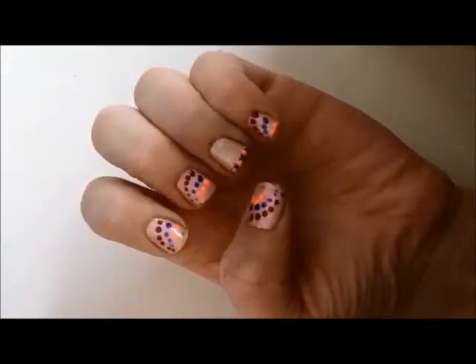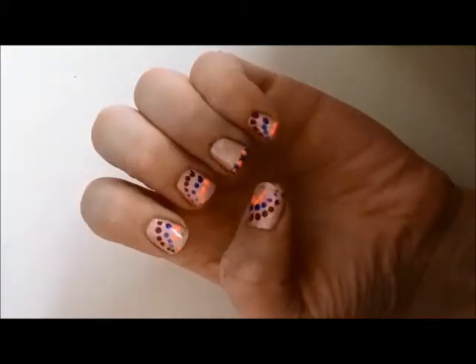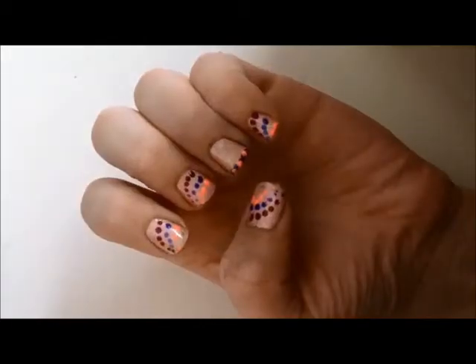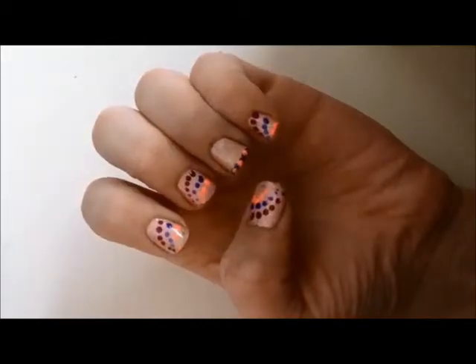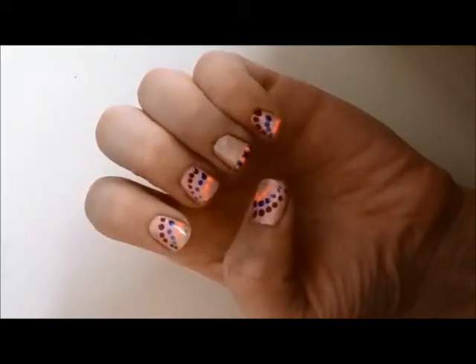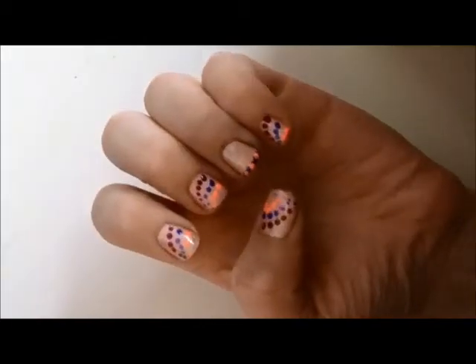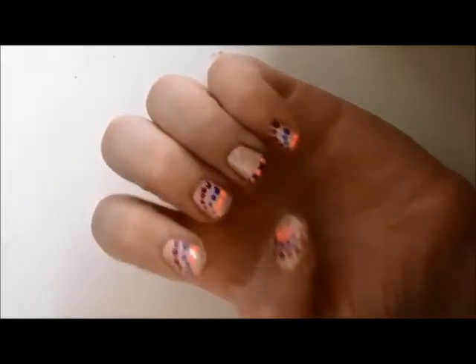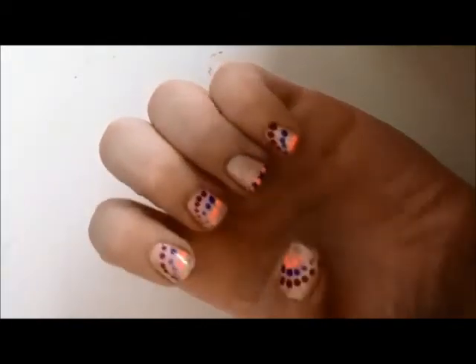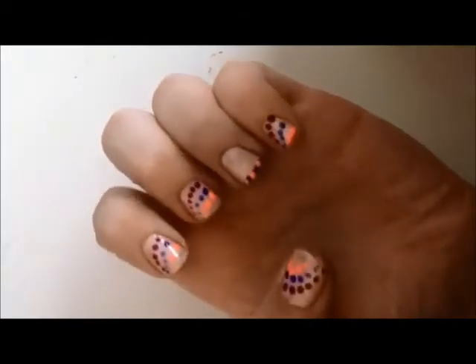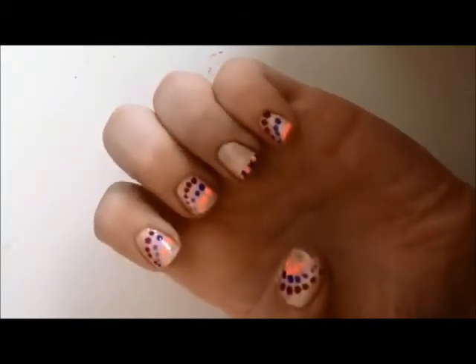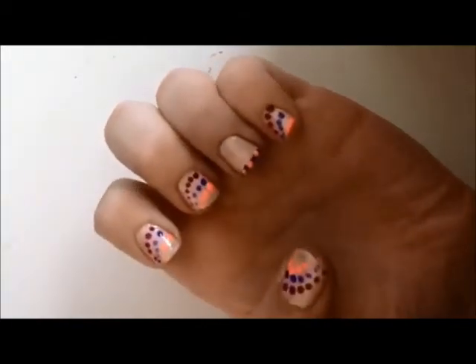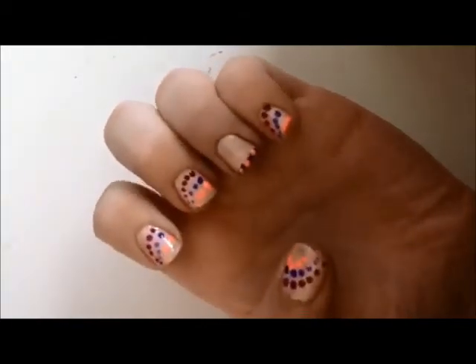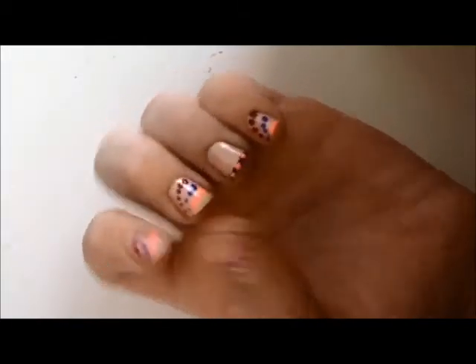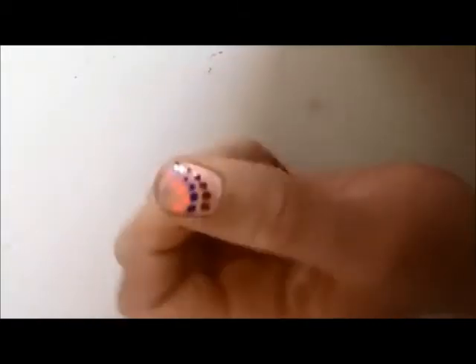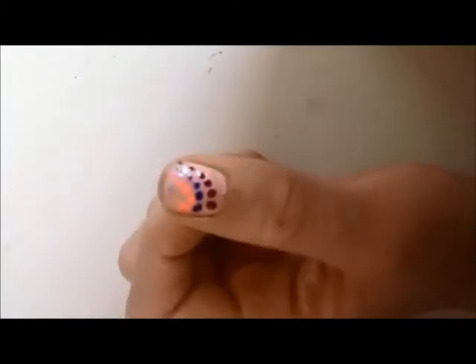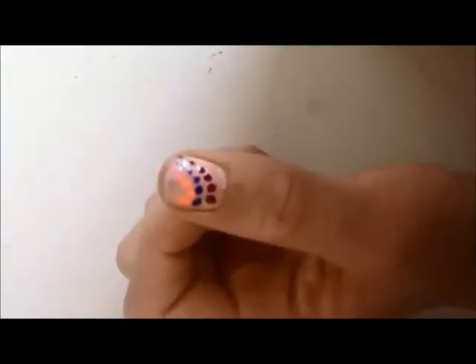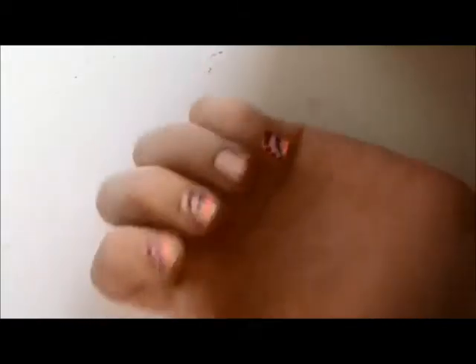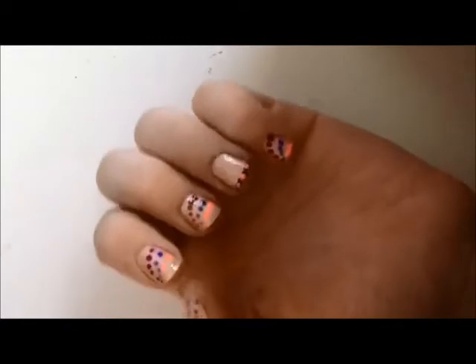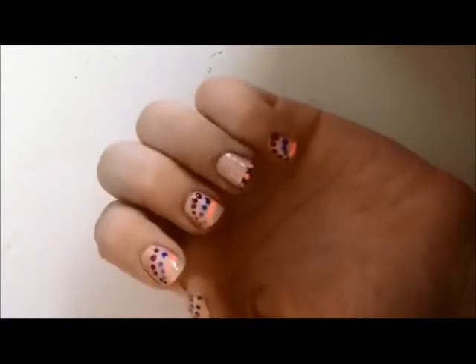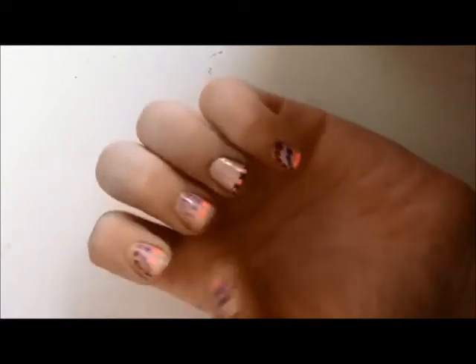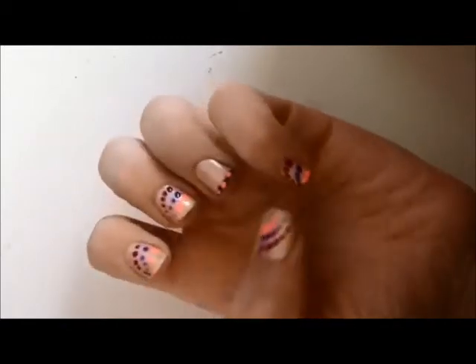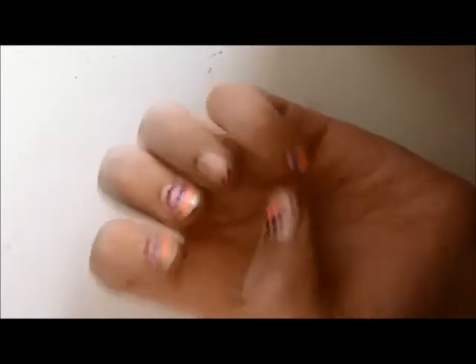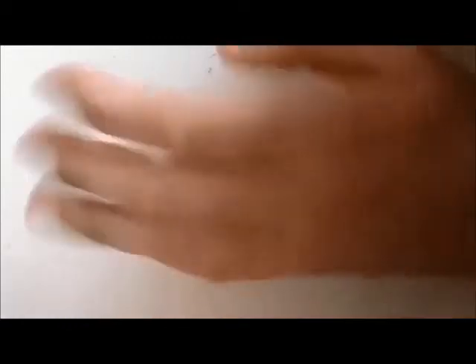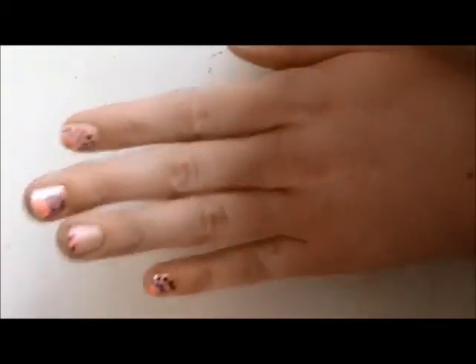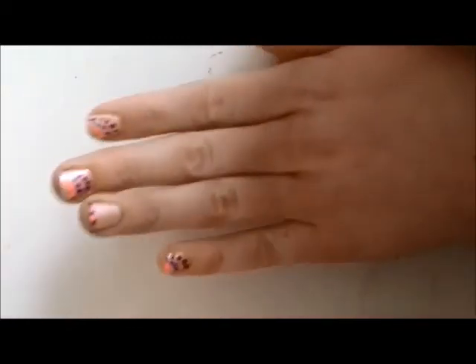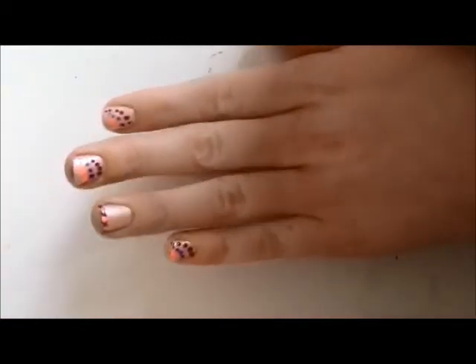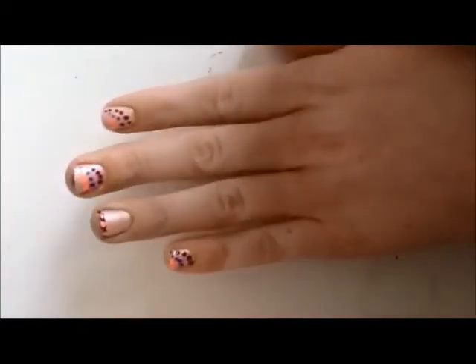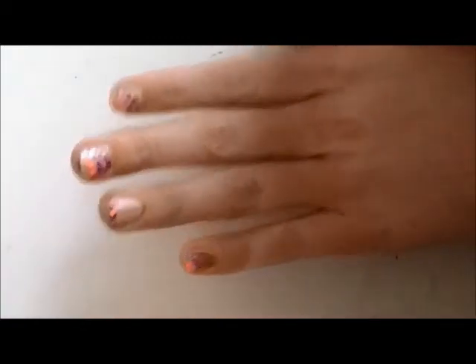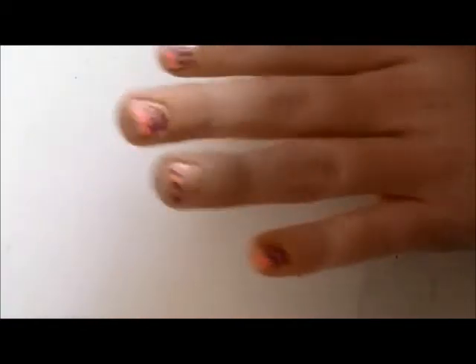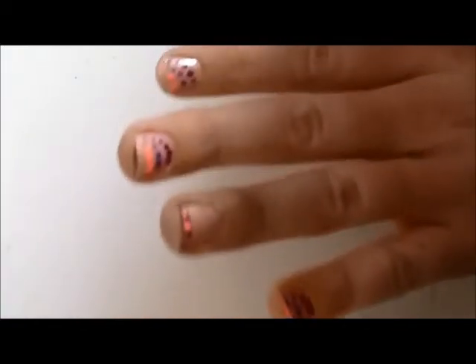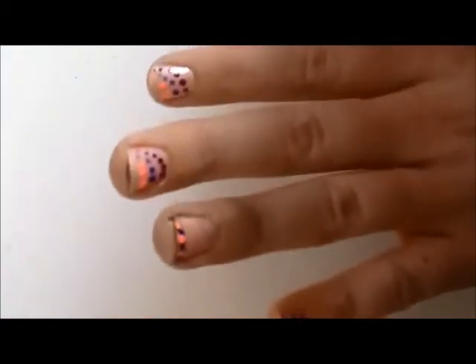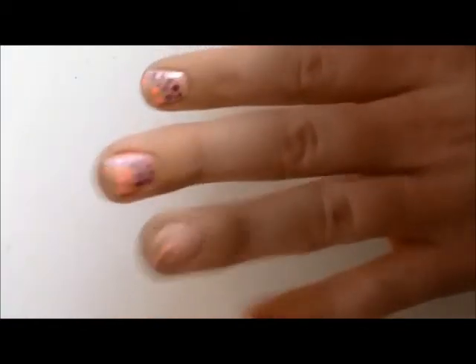Voila, there is your super cute manicure, and you can wow anyone with this!